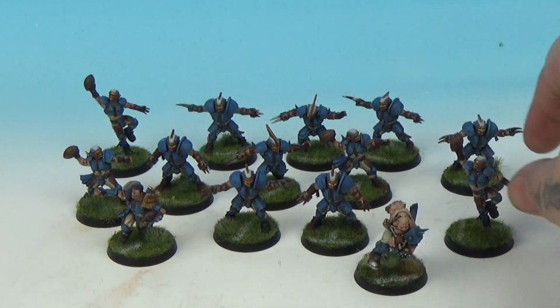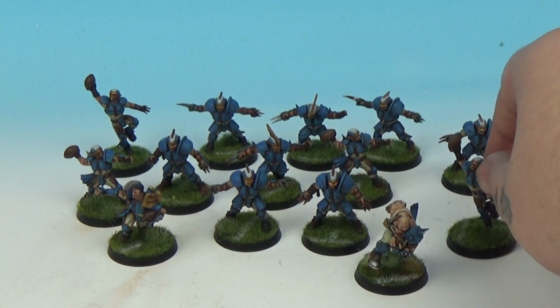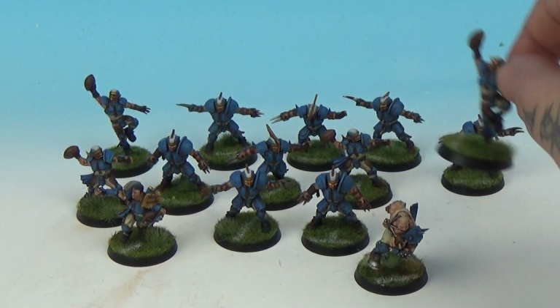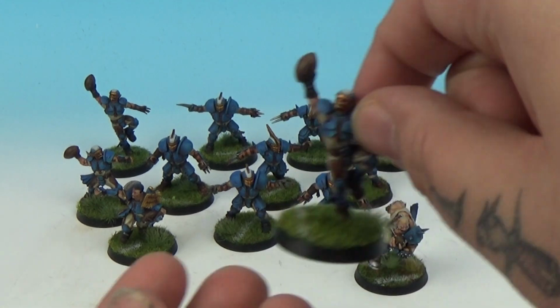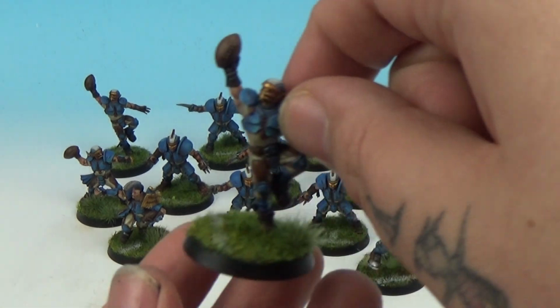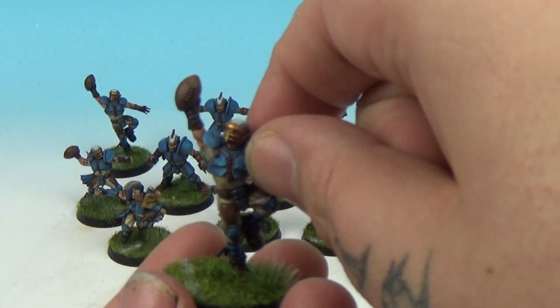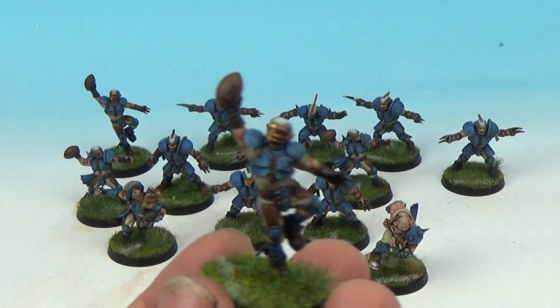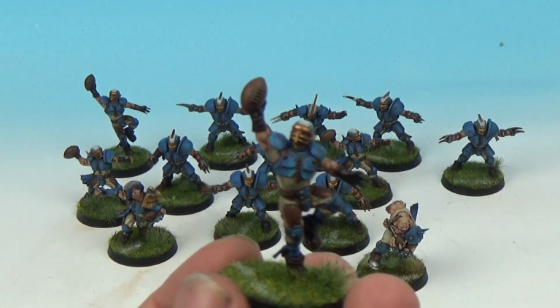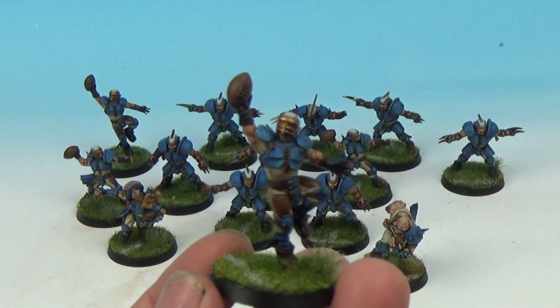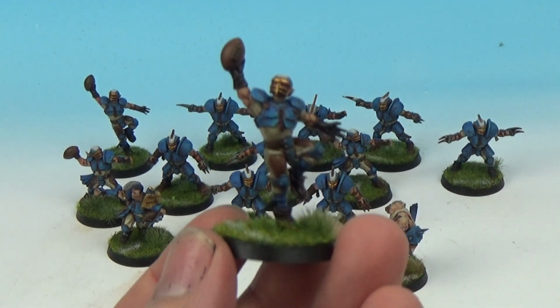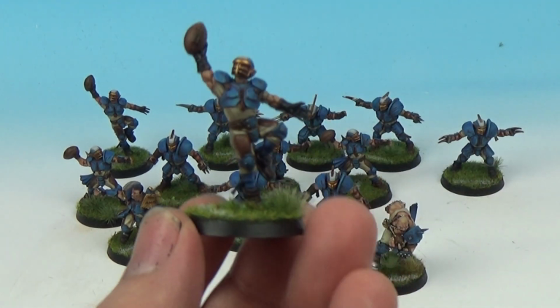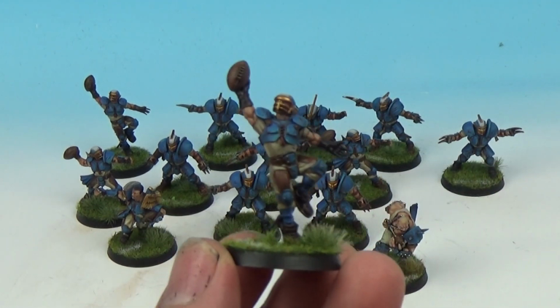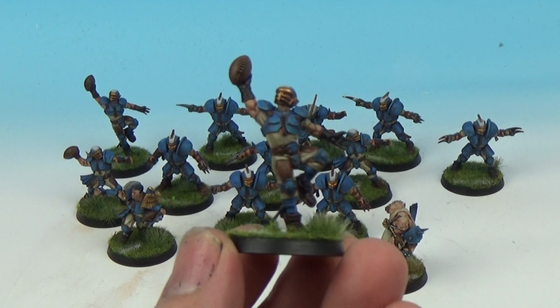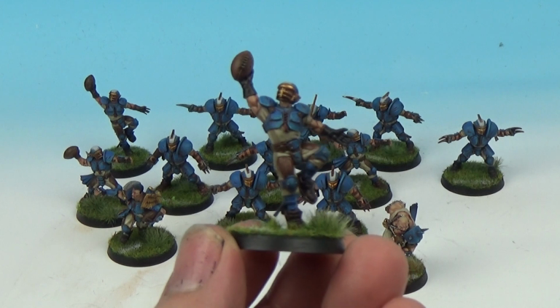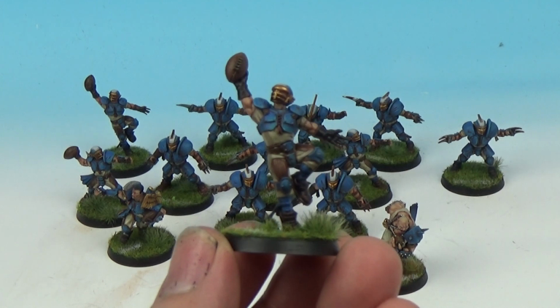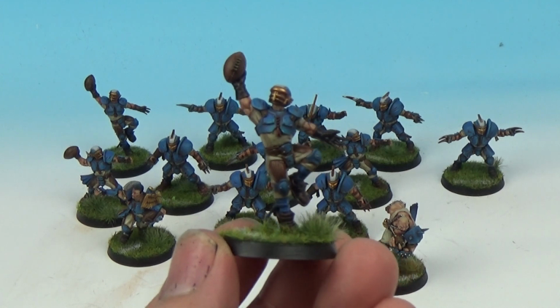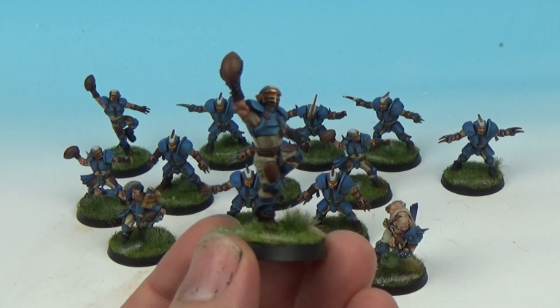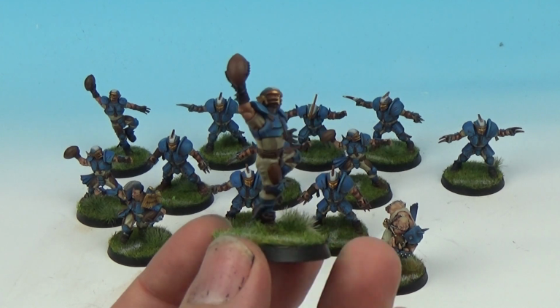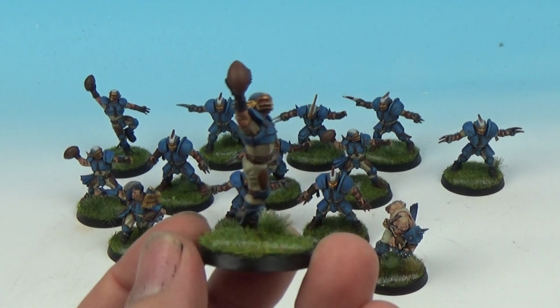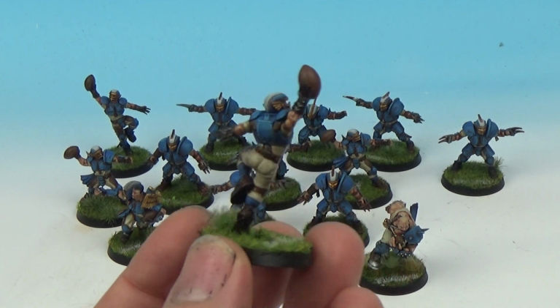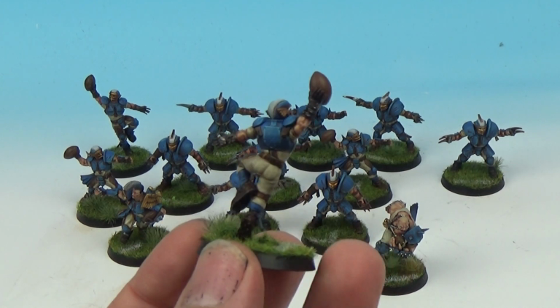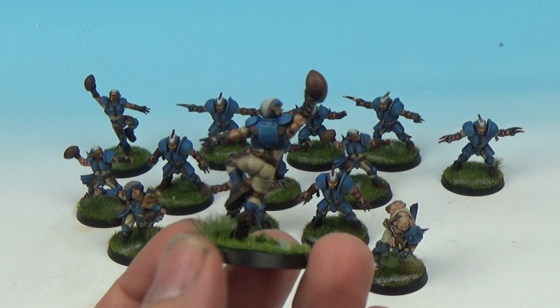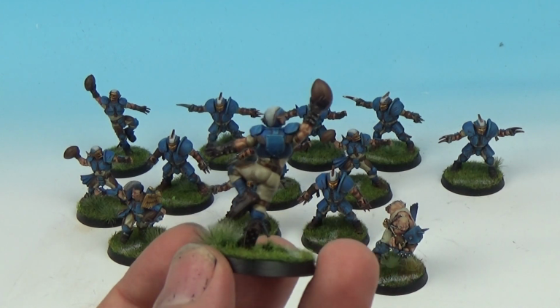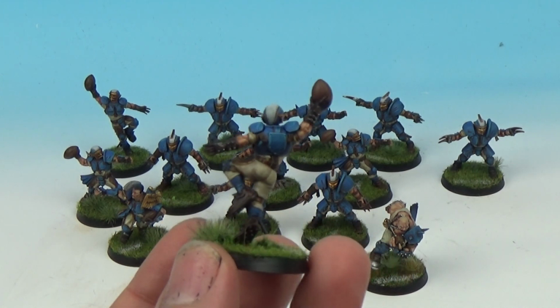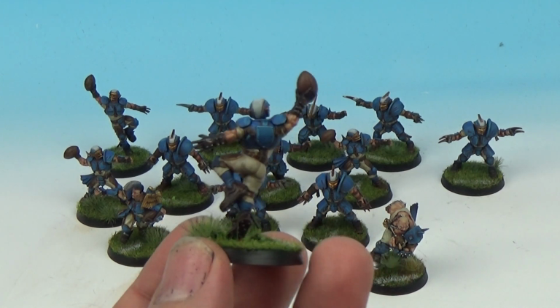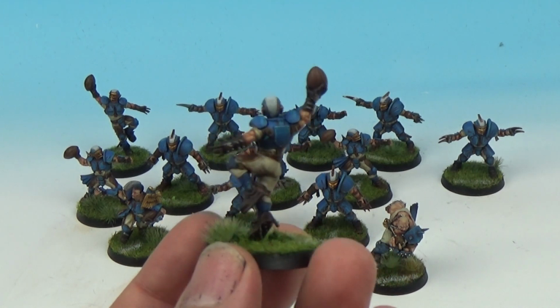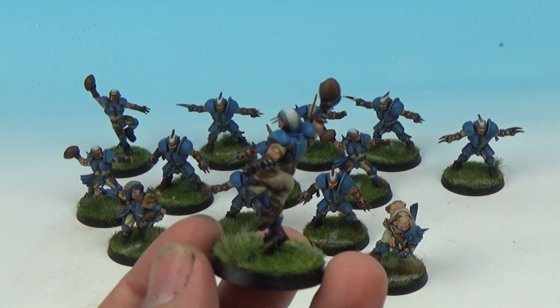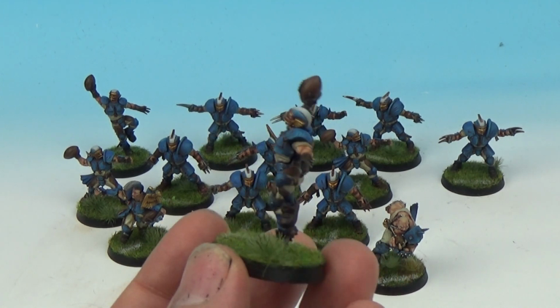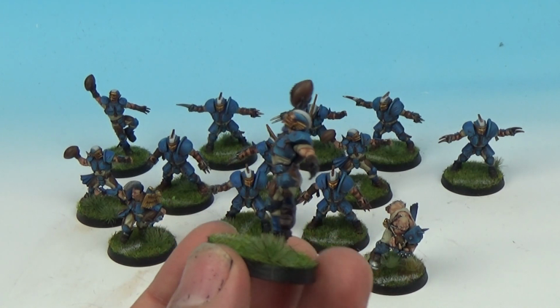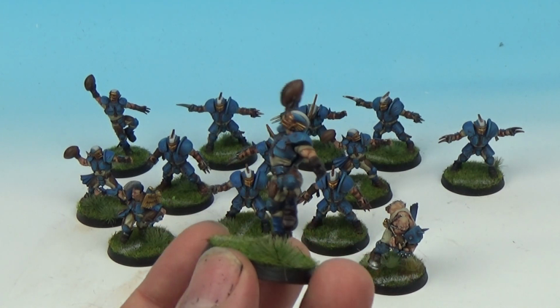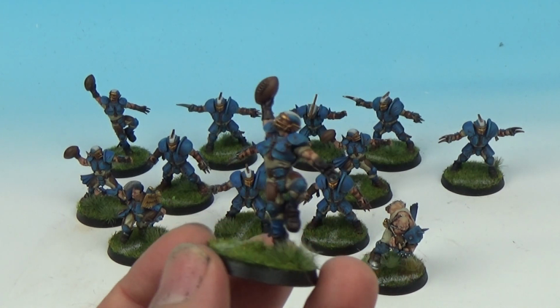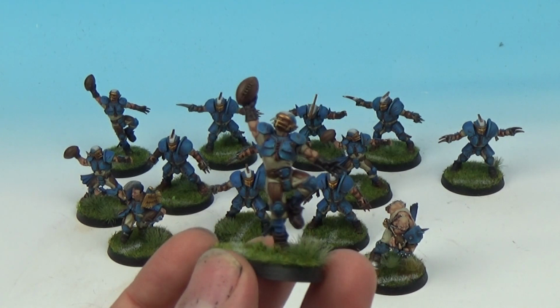For the rest of them, just pretty standard Reikland Reavers colours — like Ushabti bone, loads of highlights, loads of blending.